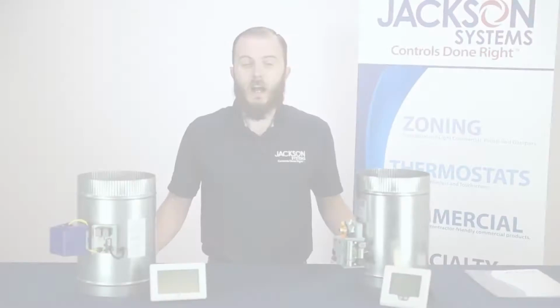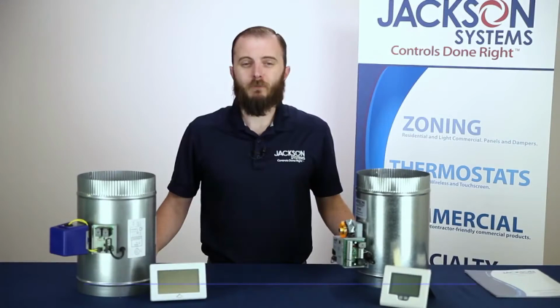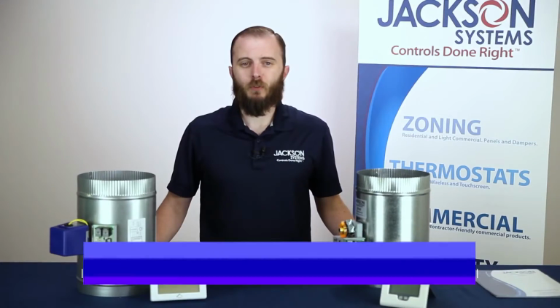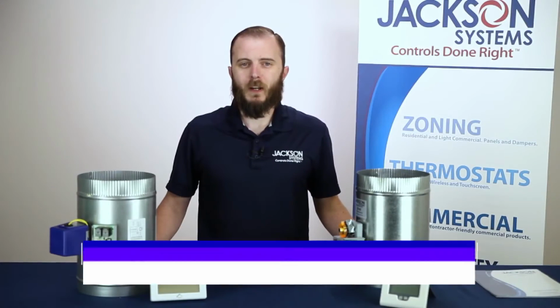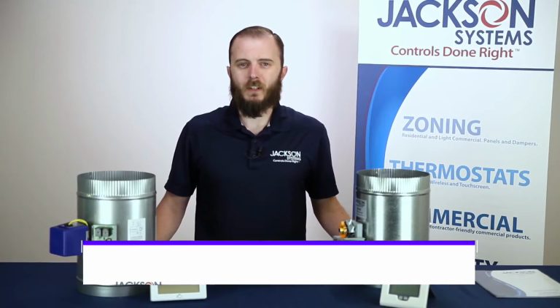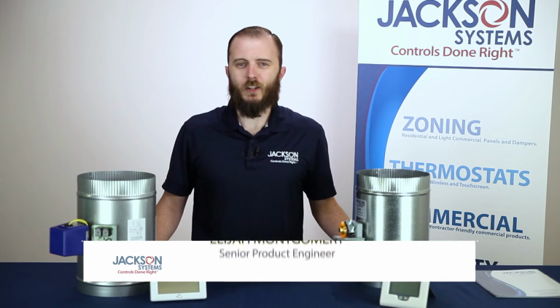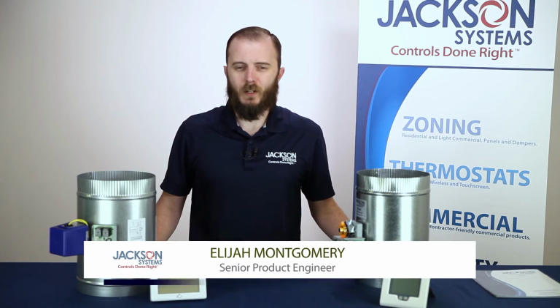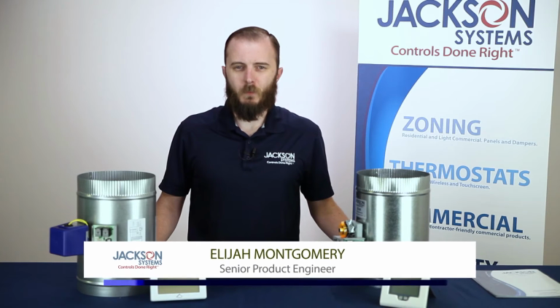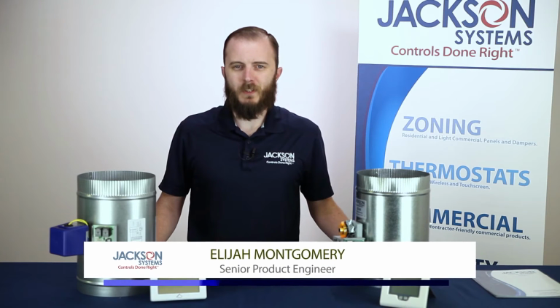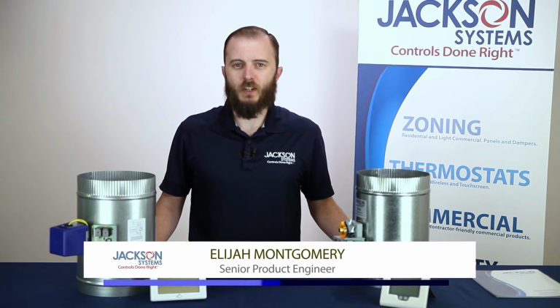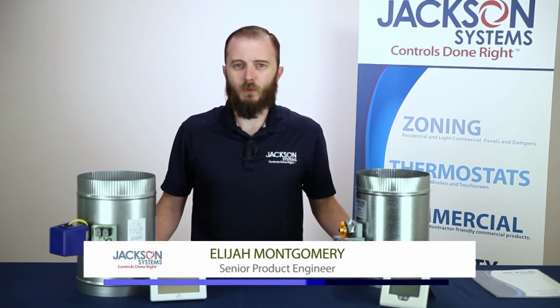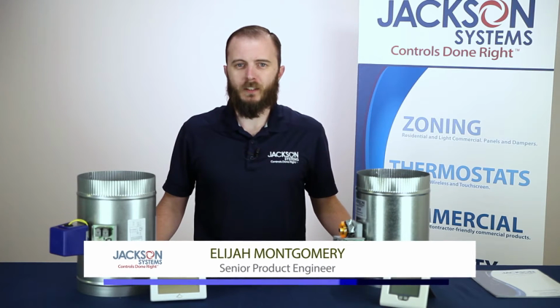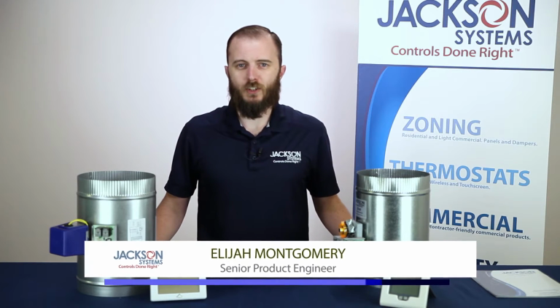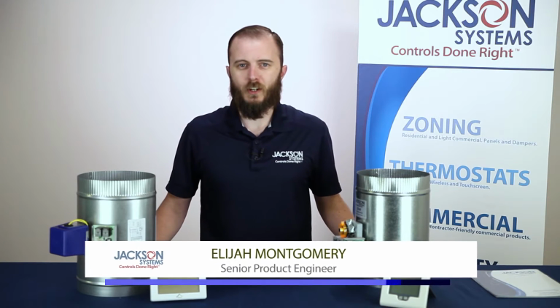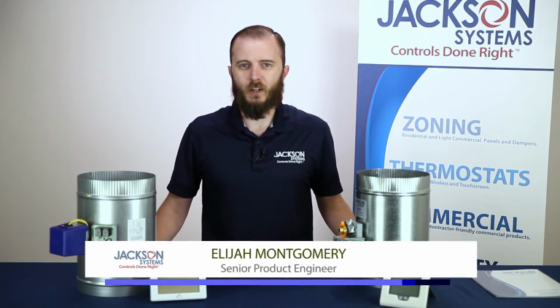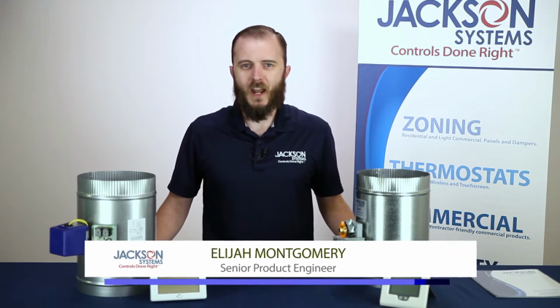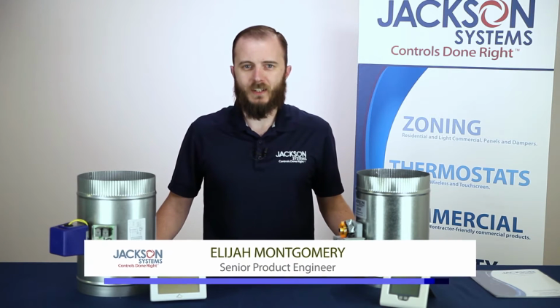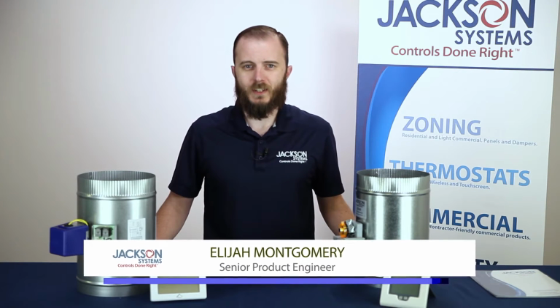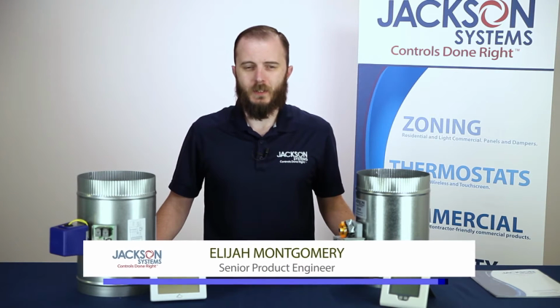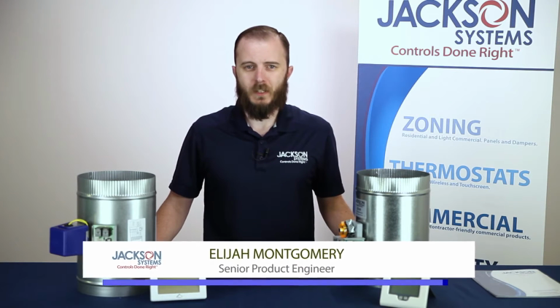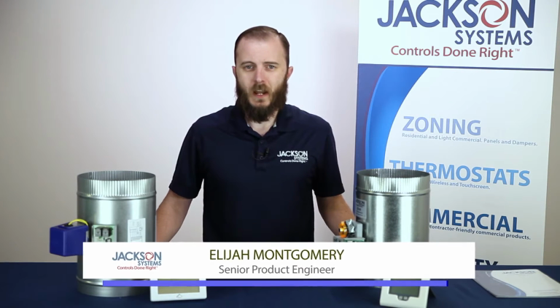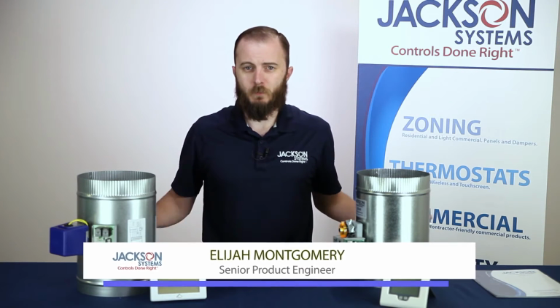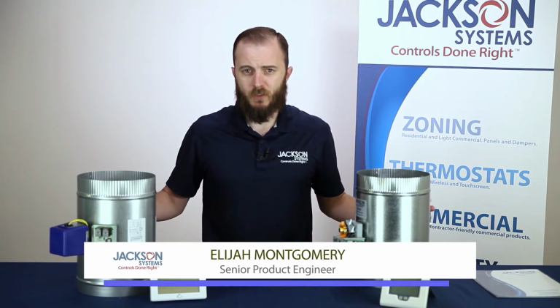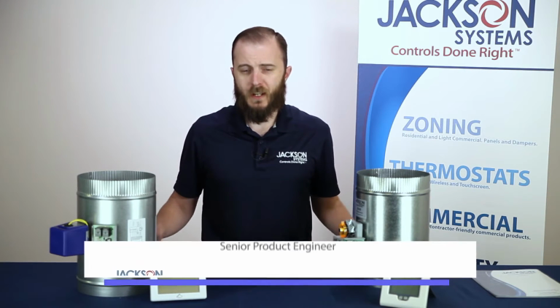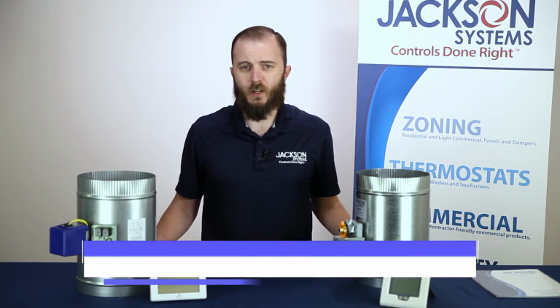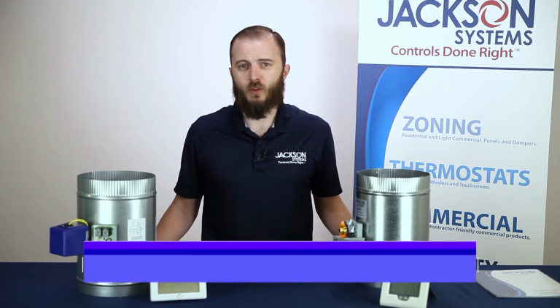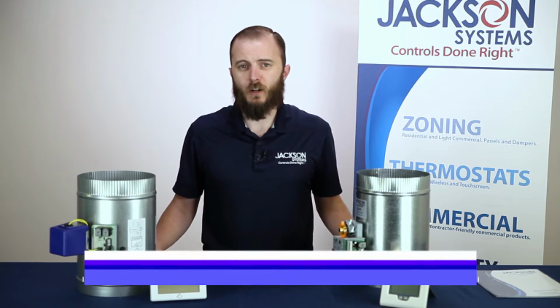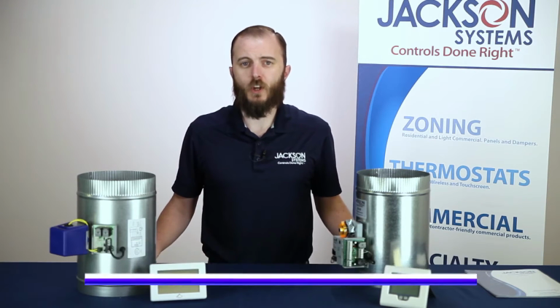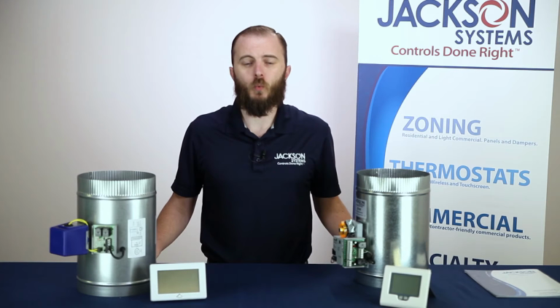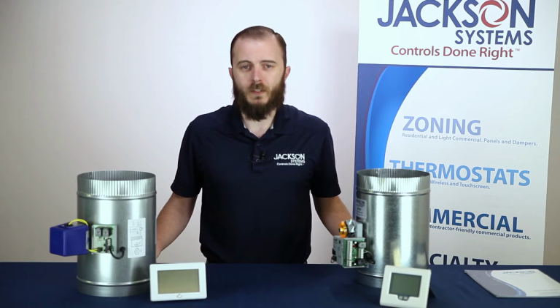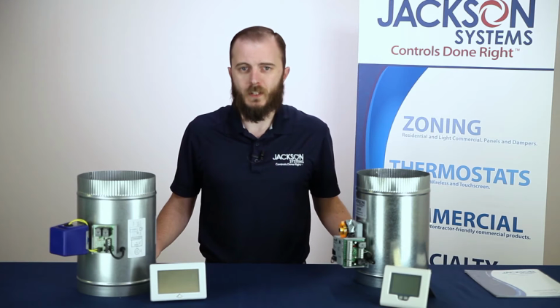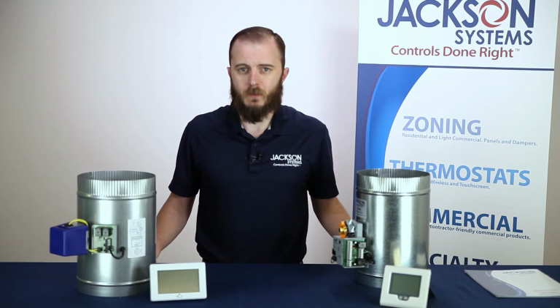Hi folks, my name is Elijah Montgomery. I'm a senior product engineer here at Jackson Systems. I have the privilege today to talk to you about our Zone 1 system.